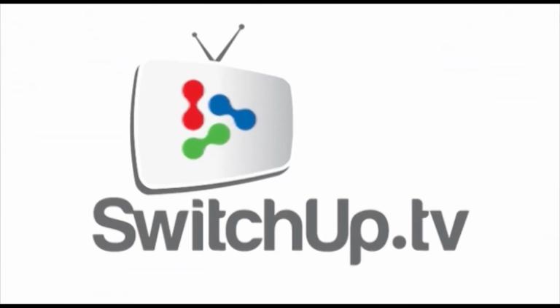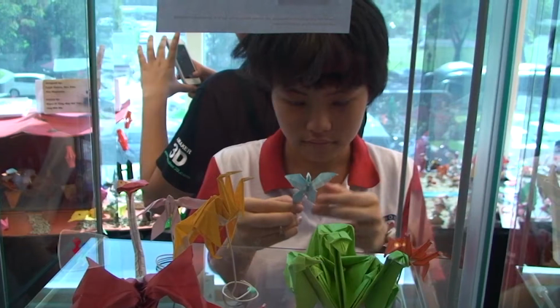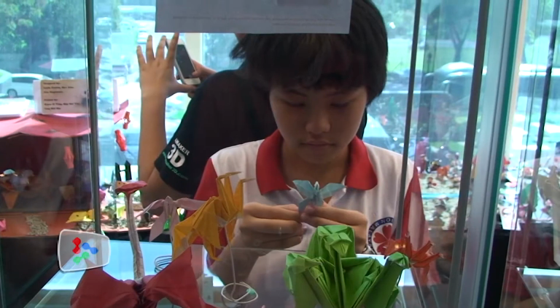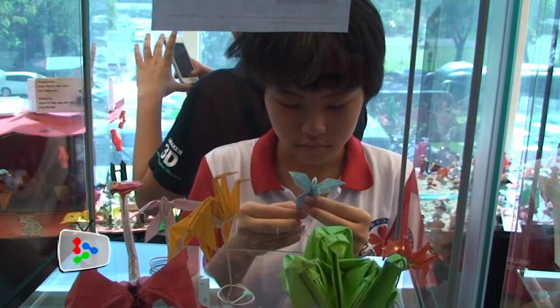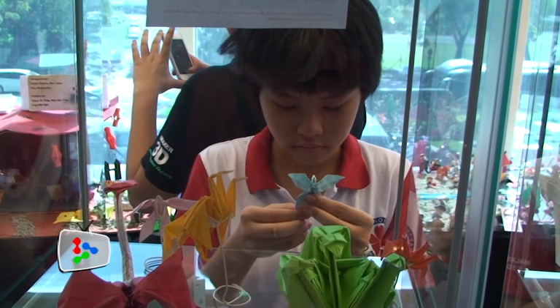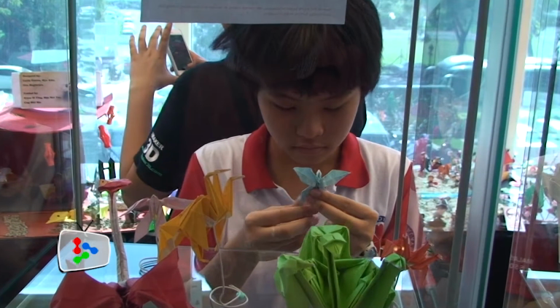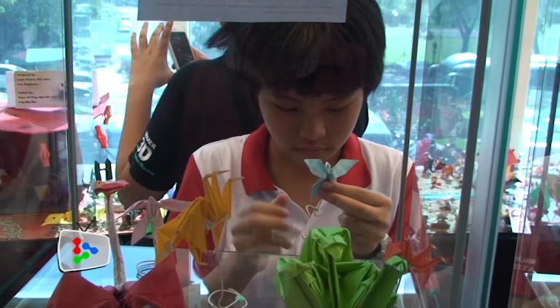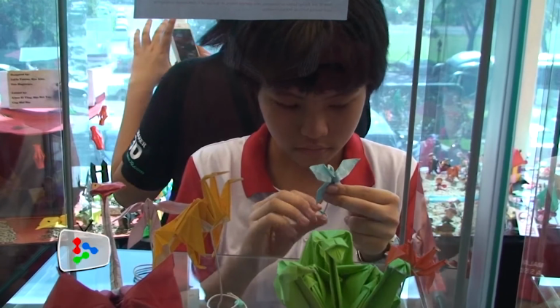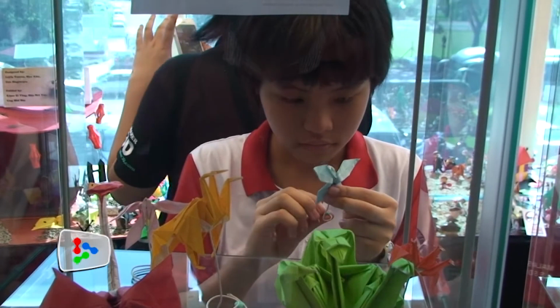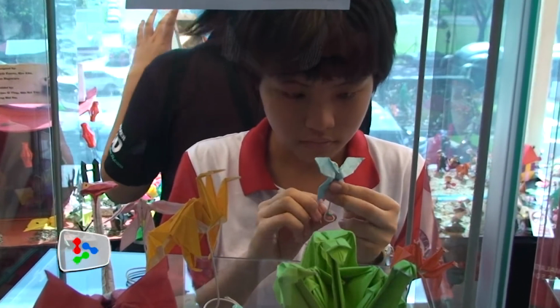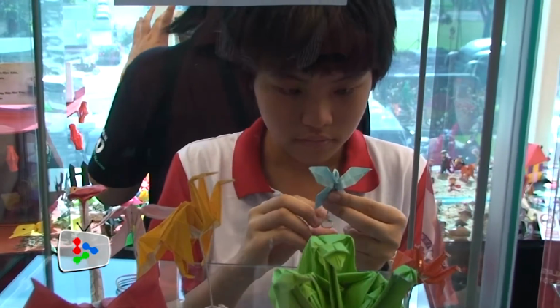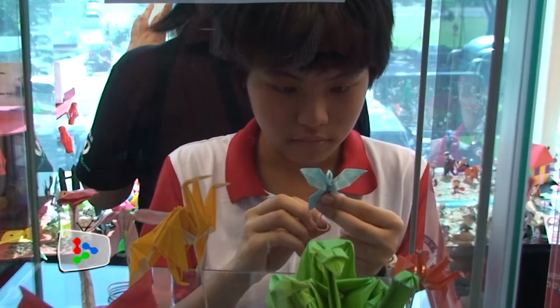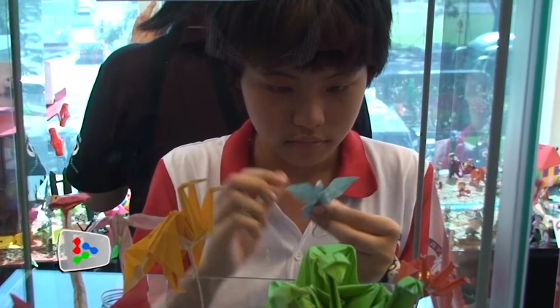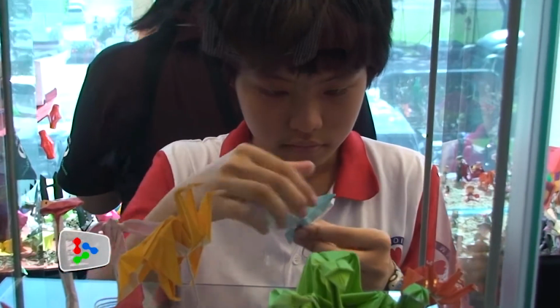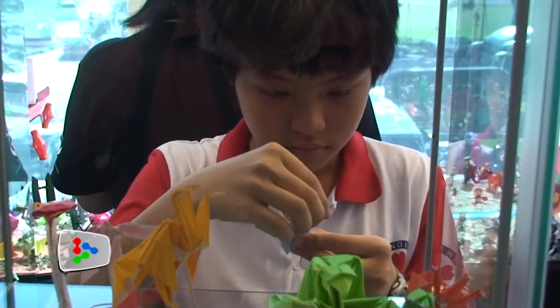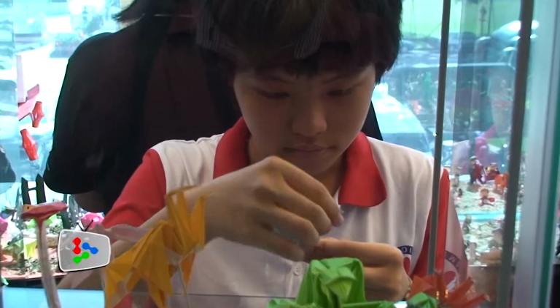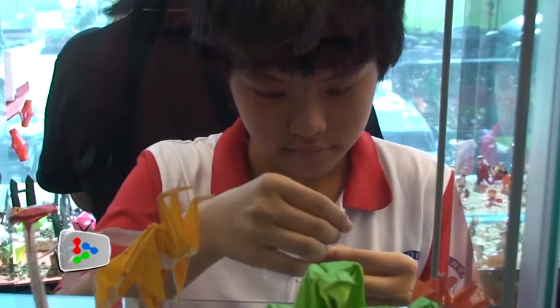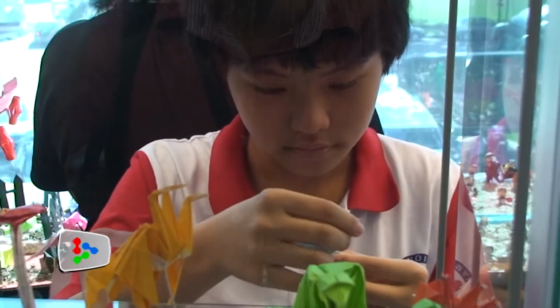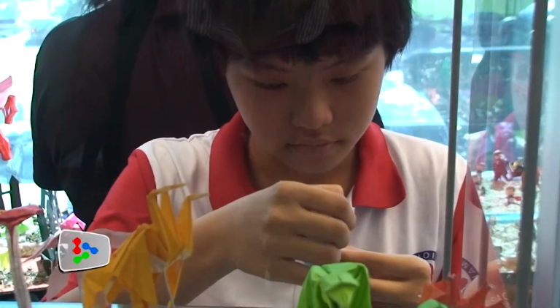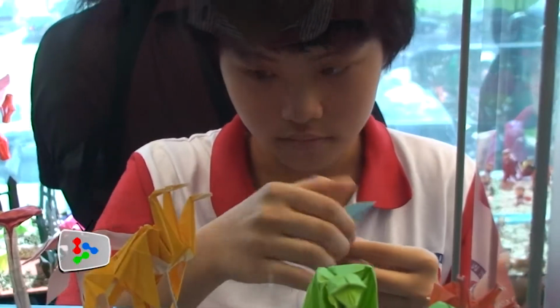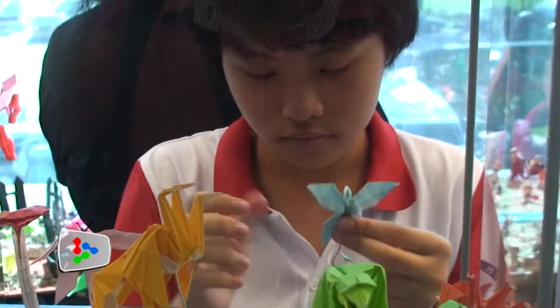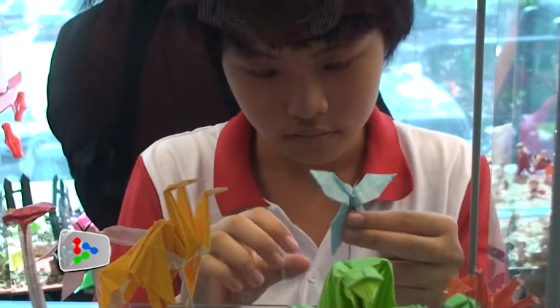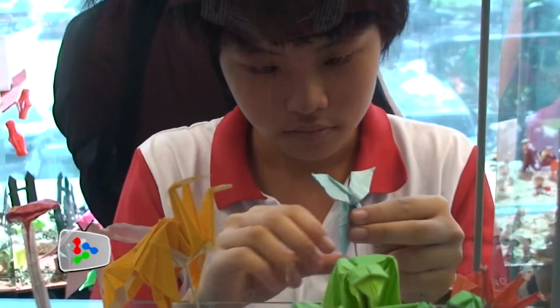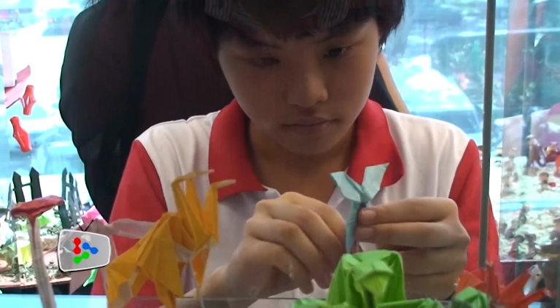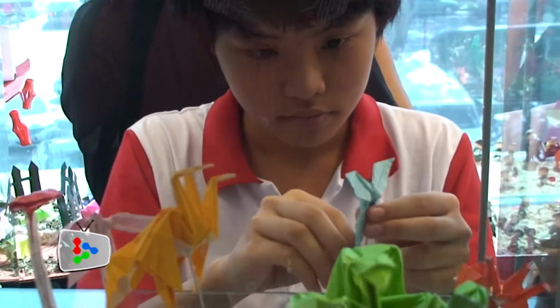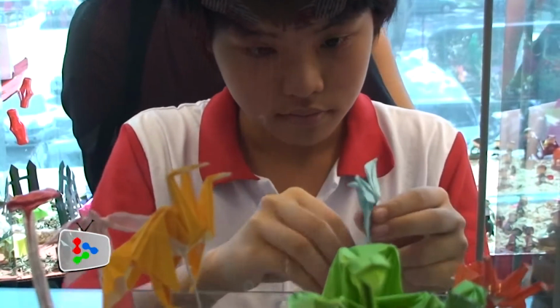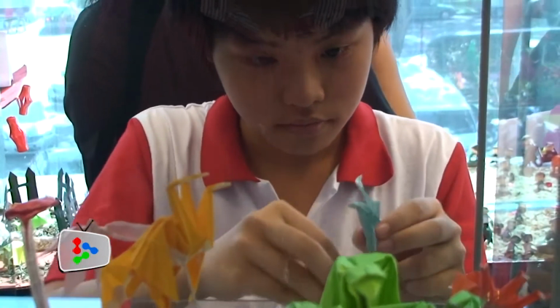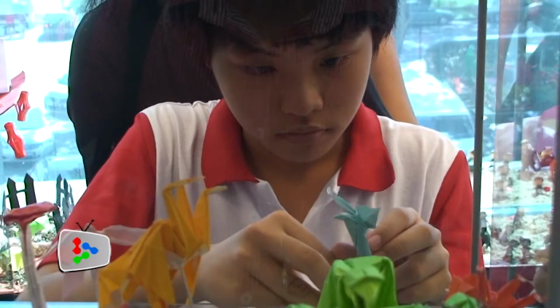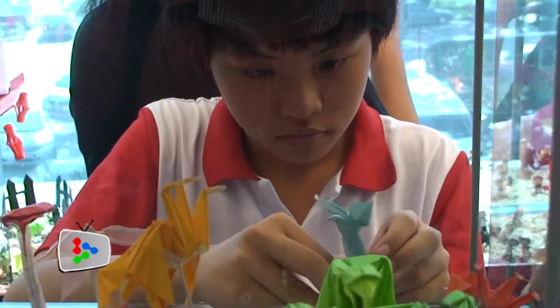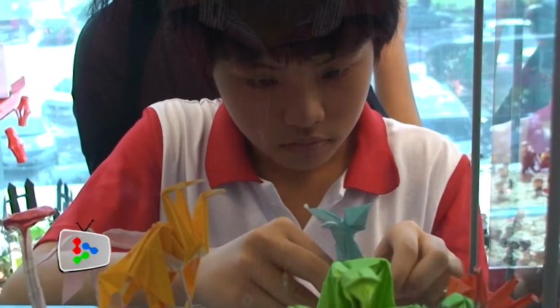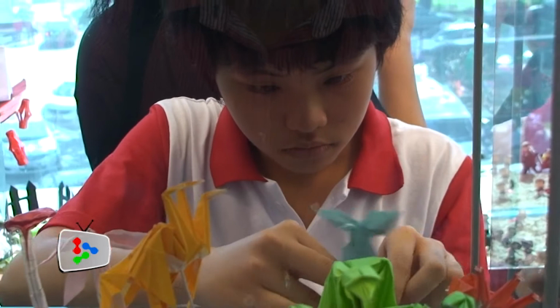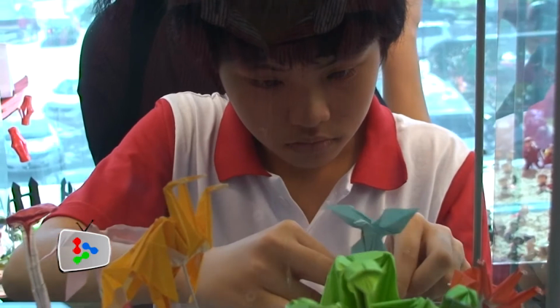For young origami practitioner Rene Peck, a square sheet of paper is nothing more than an exquisite sculpture waiting to be discovered.